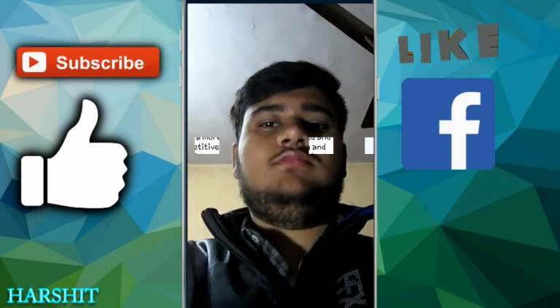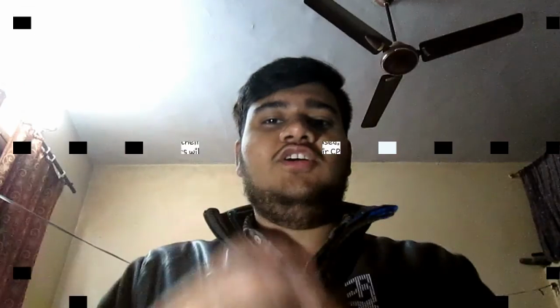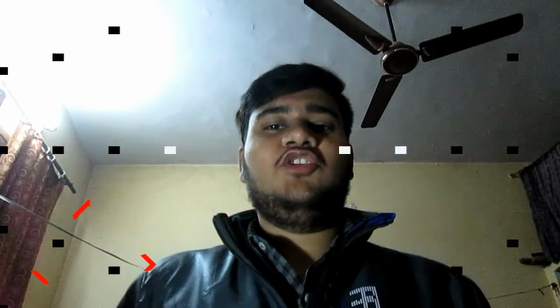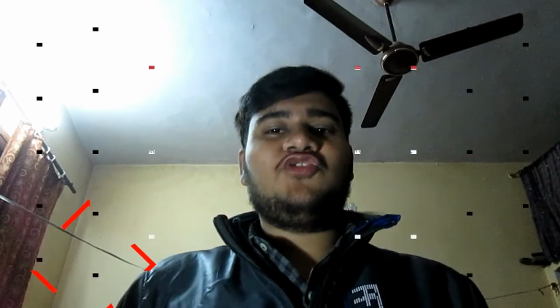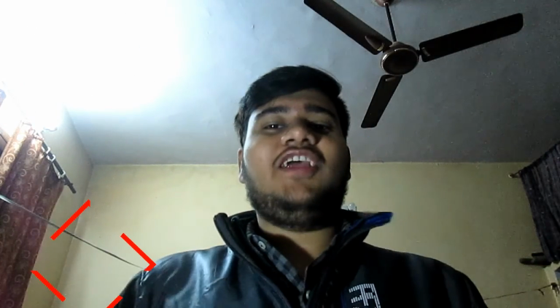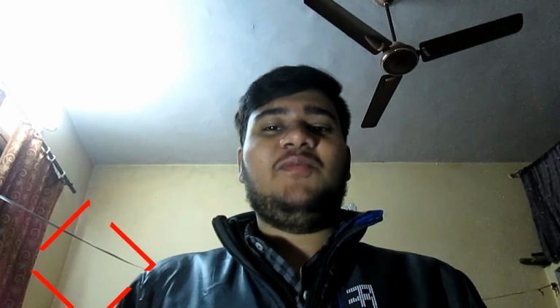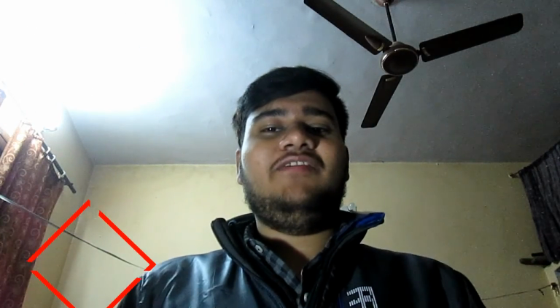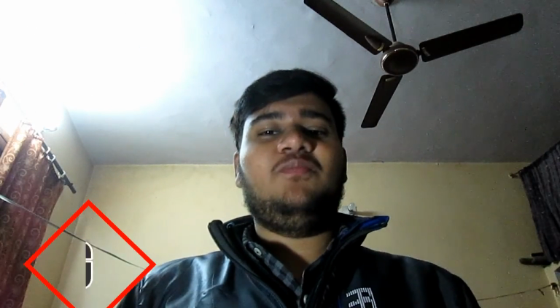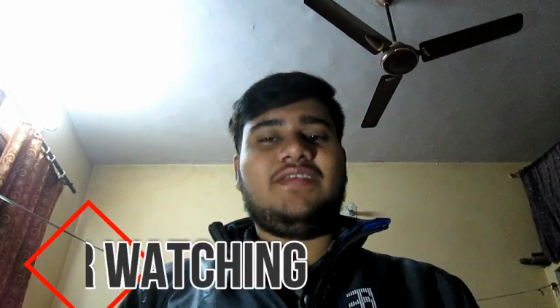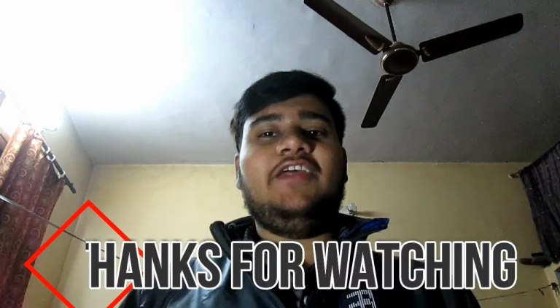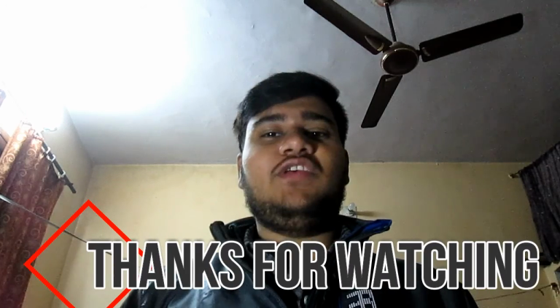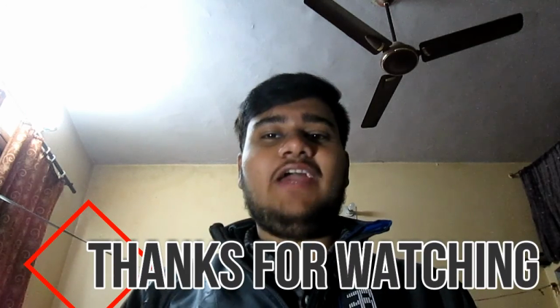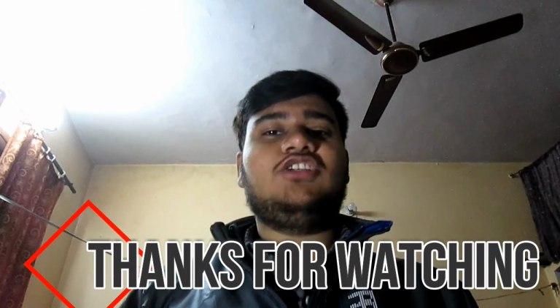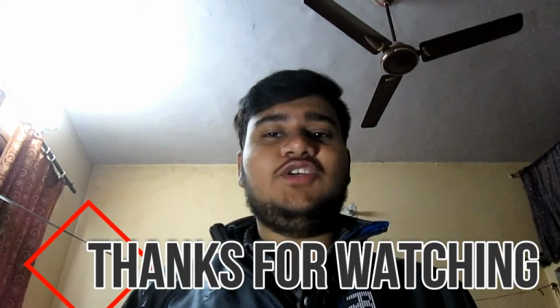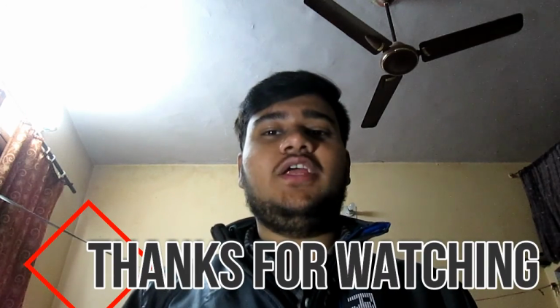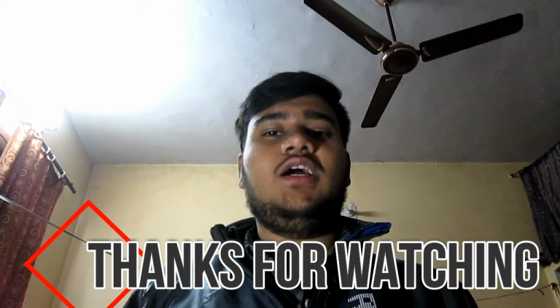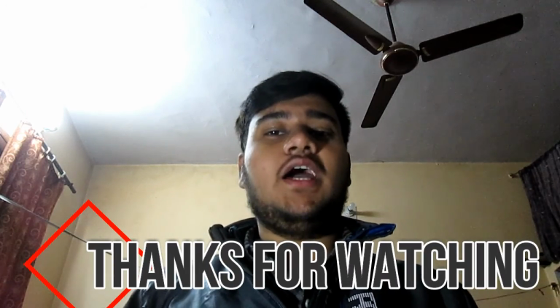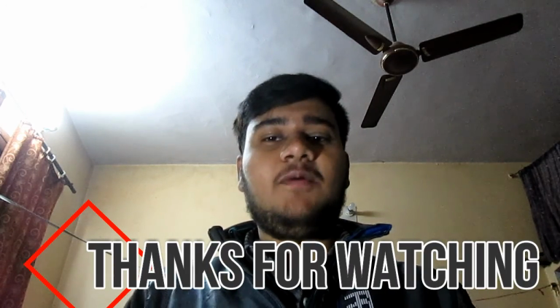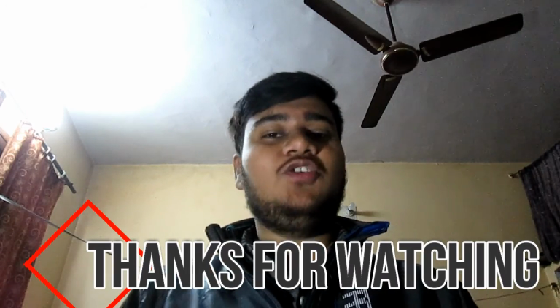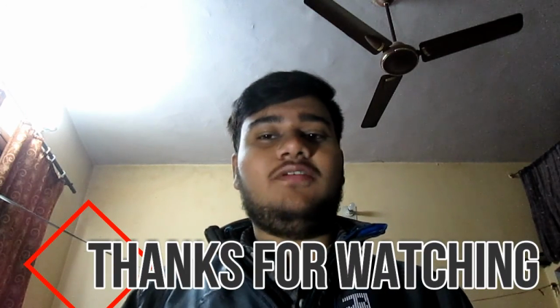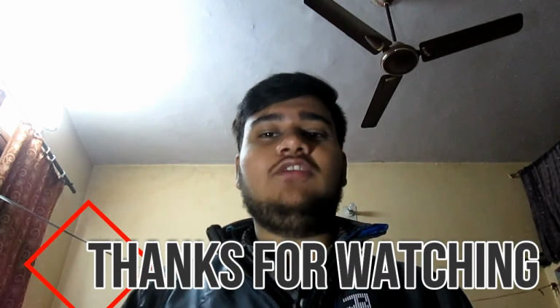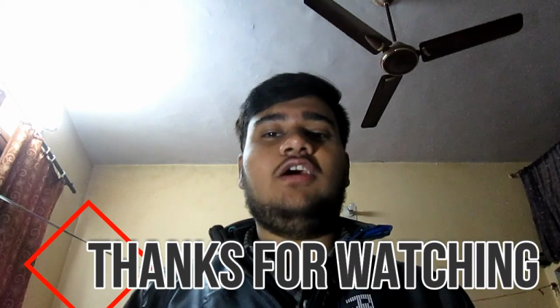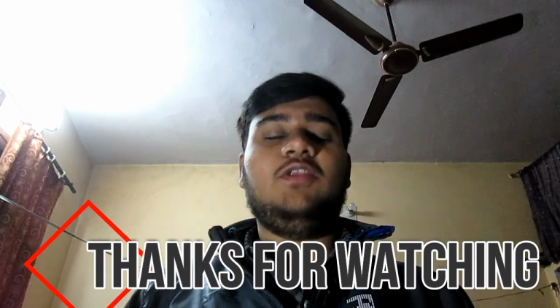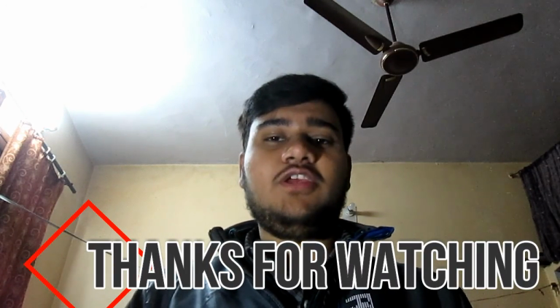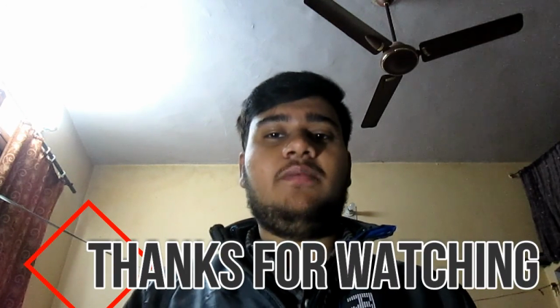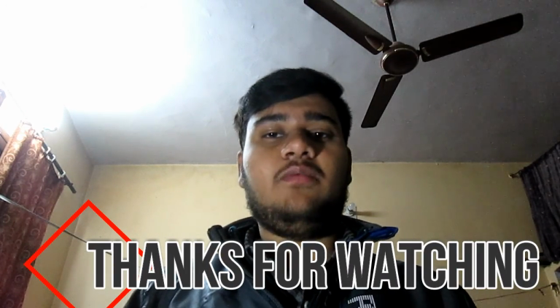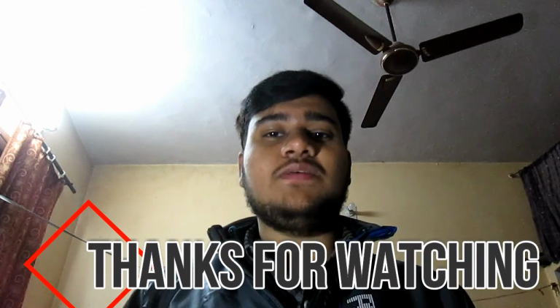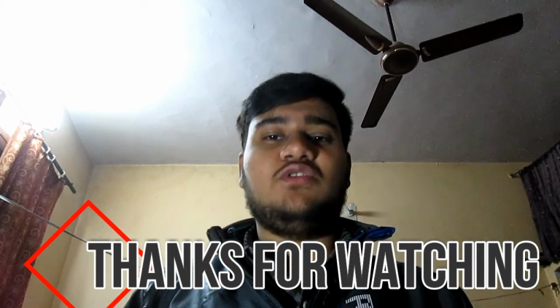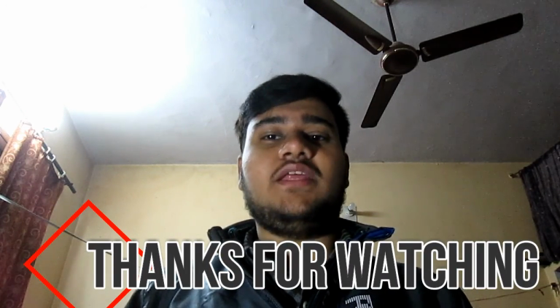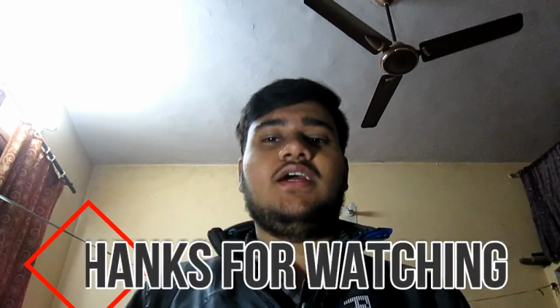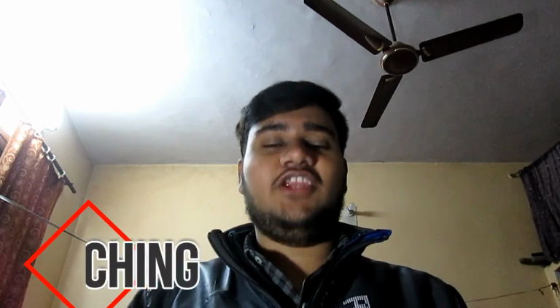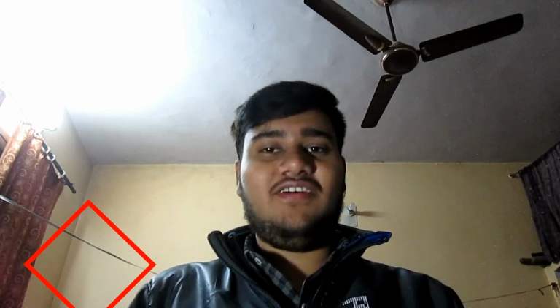So if you liked my video, please like and share. If you have any questions, please tell me in the comment box. Thank you guys.